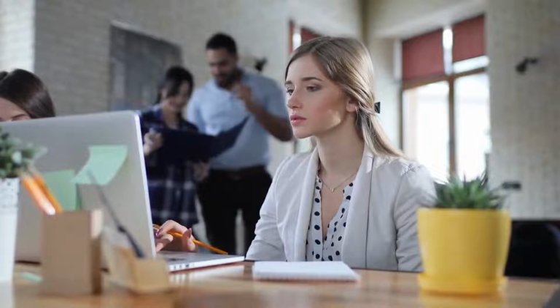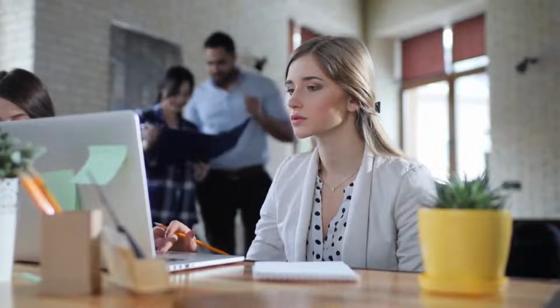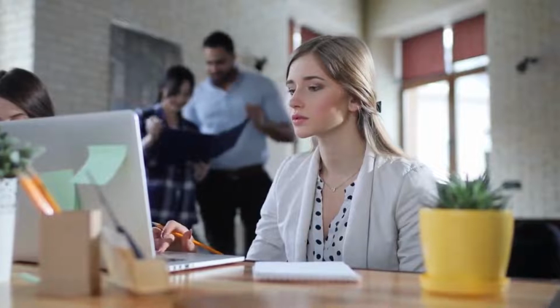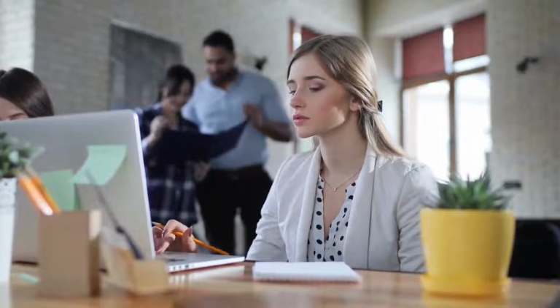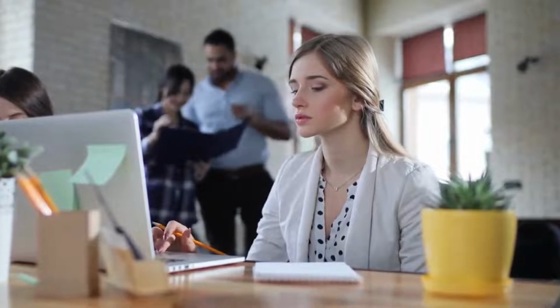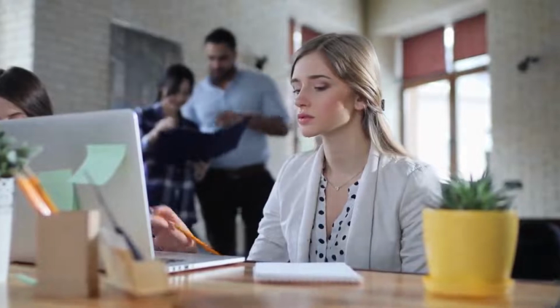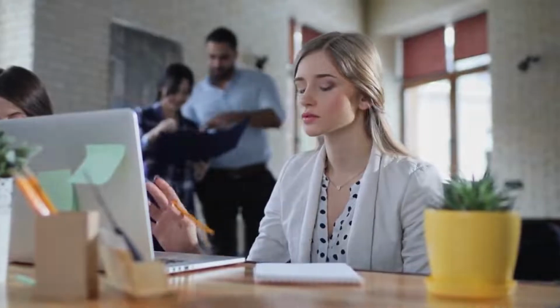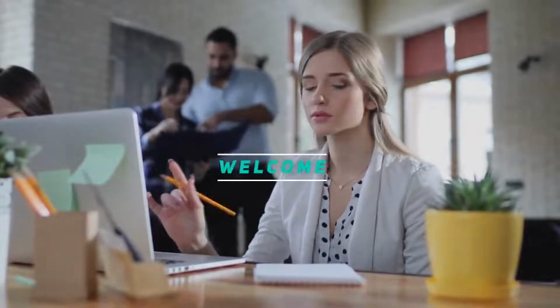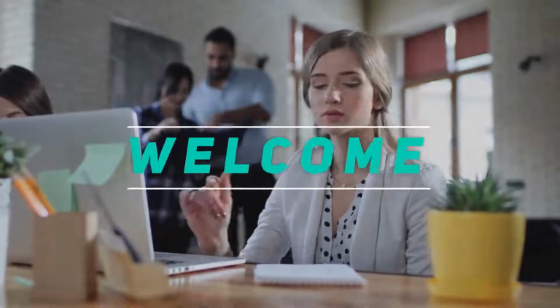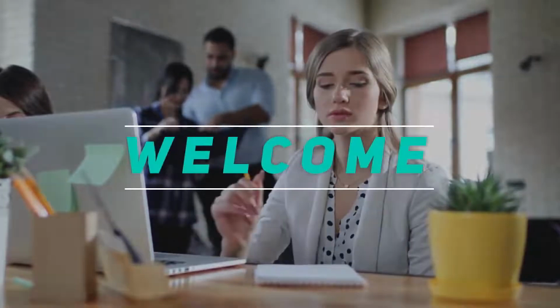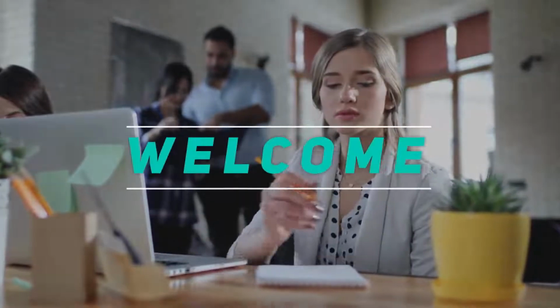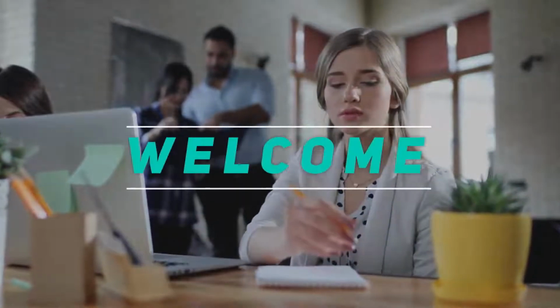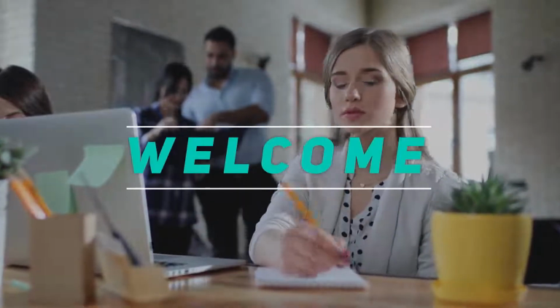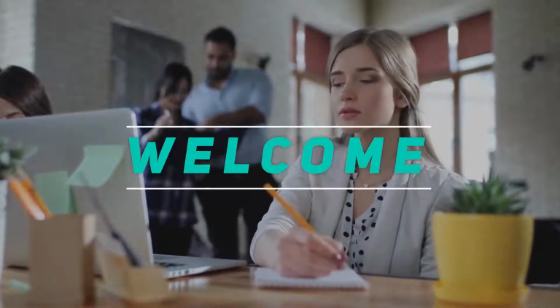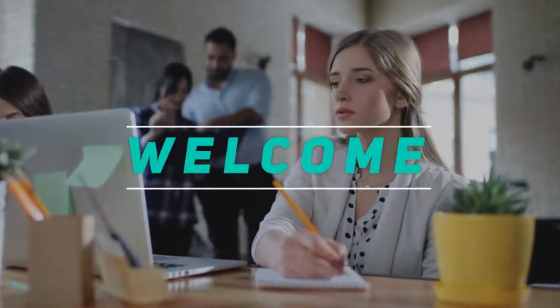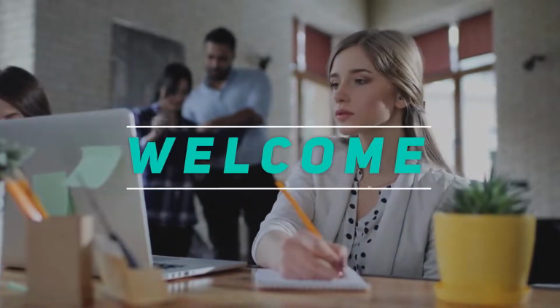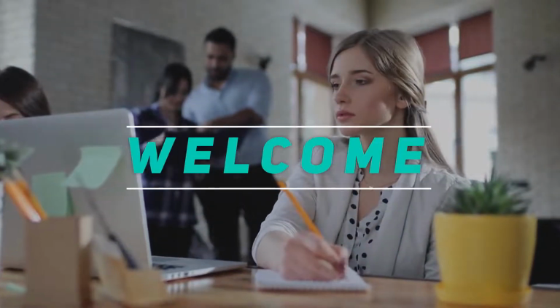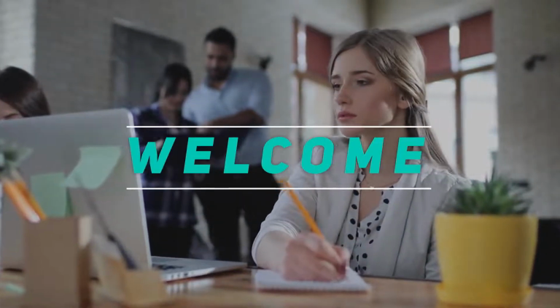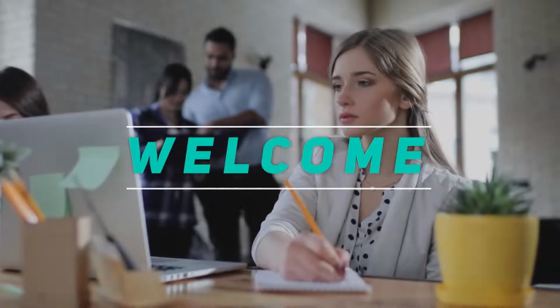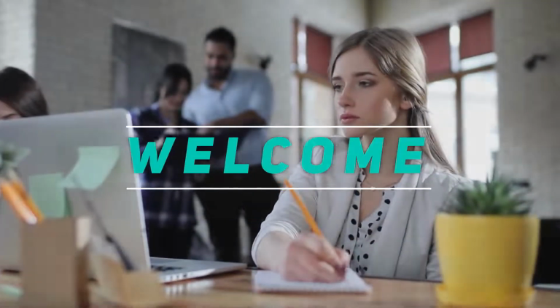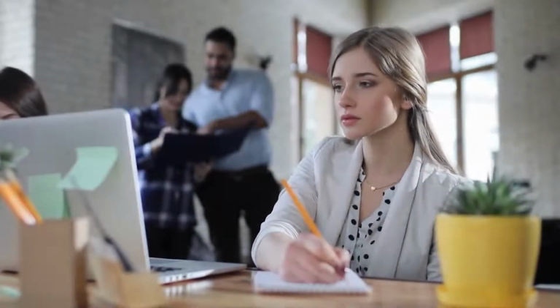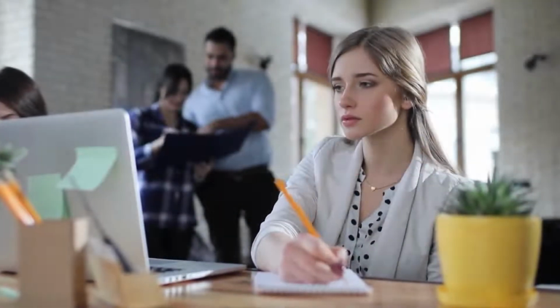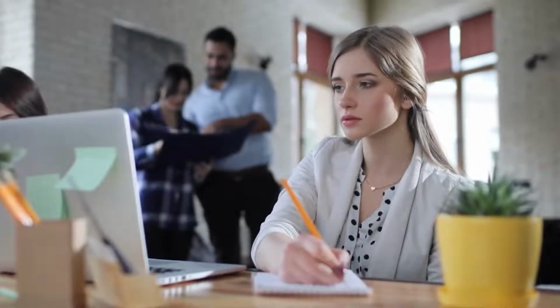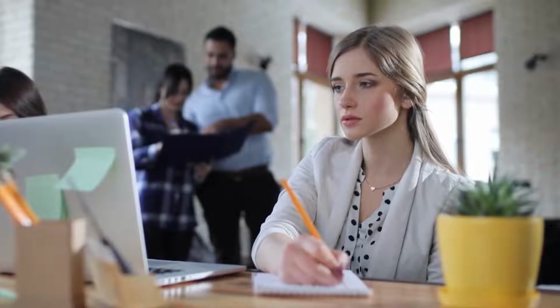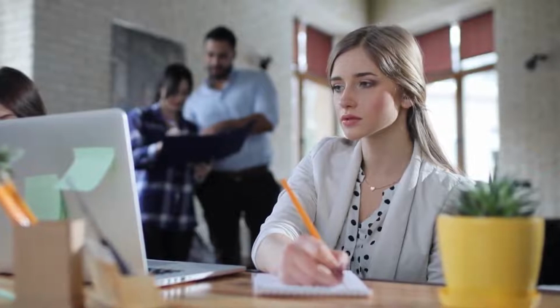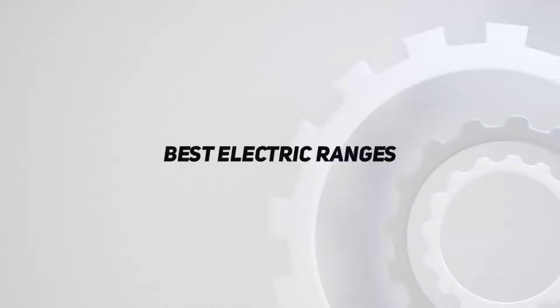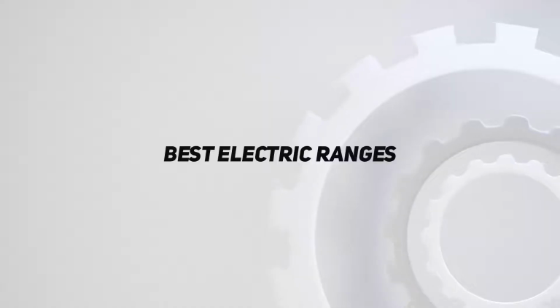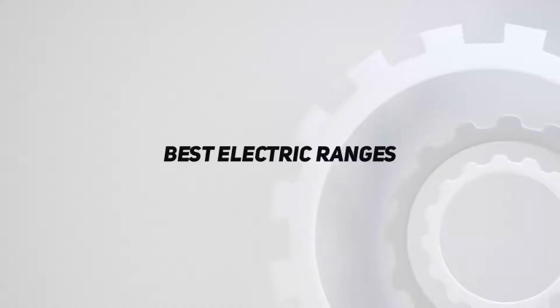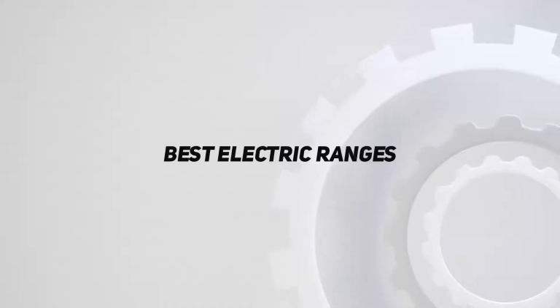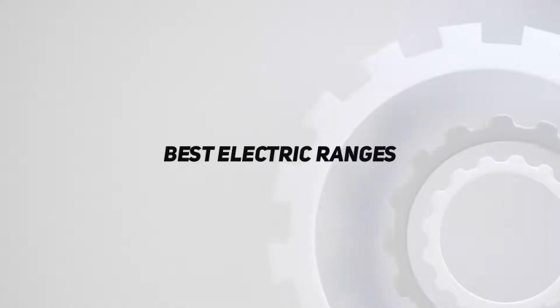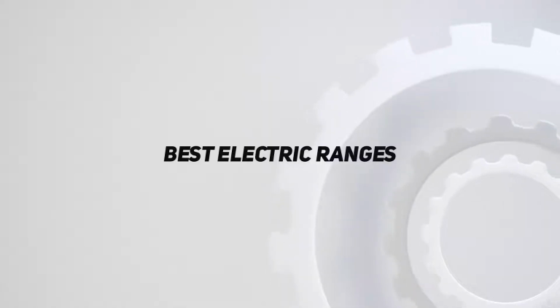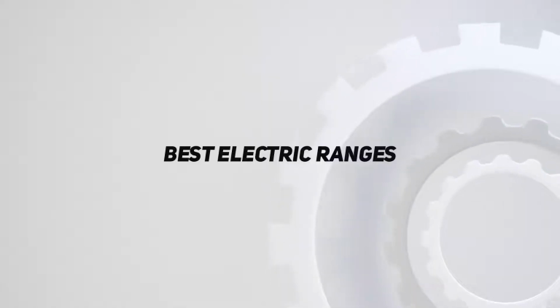Hey, welcome back to my channel. In this video, I'm gonna talk about the top 5 best electric ranges.